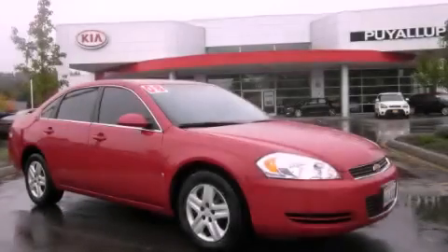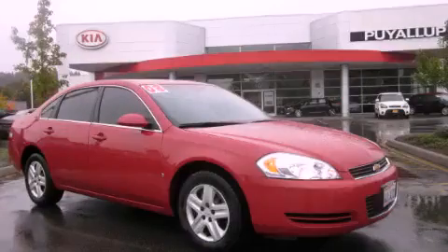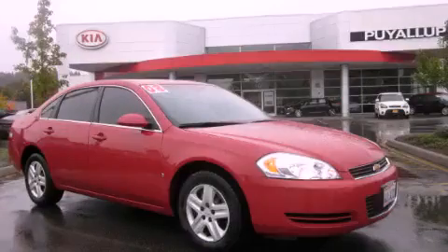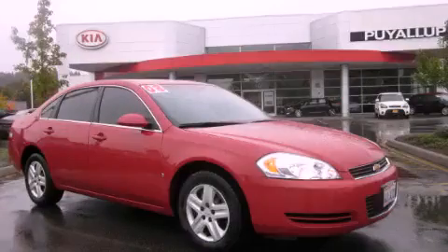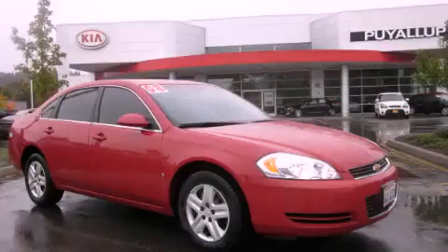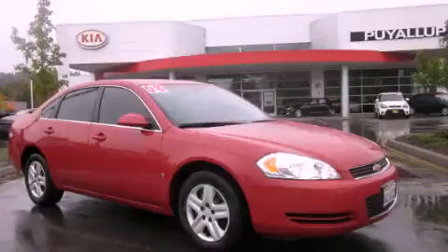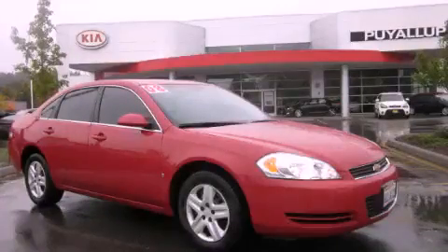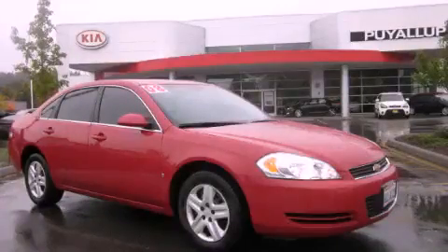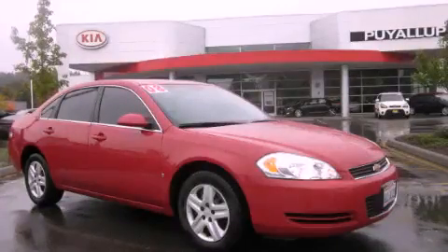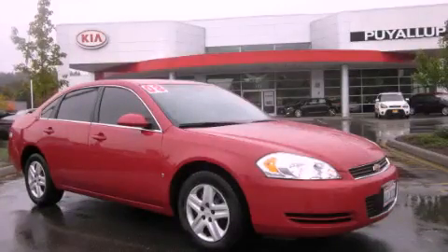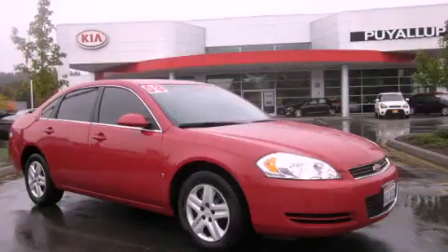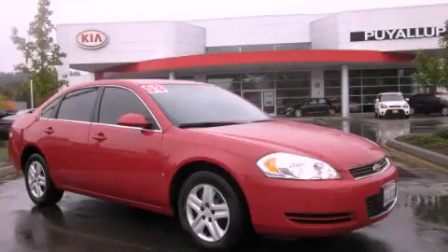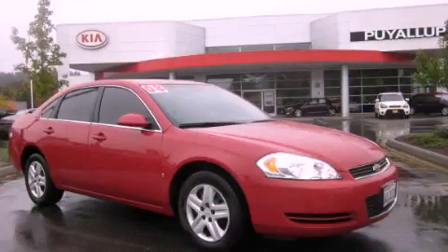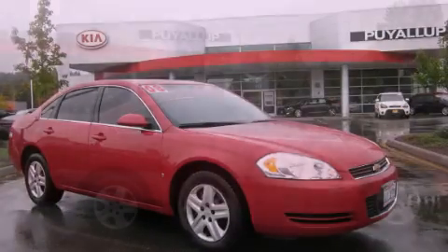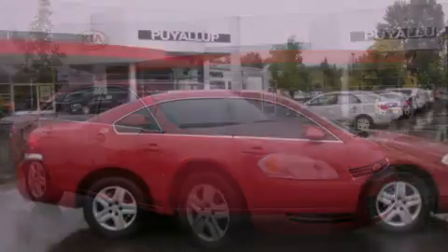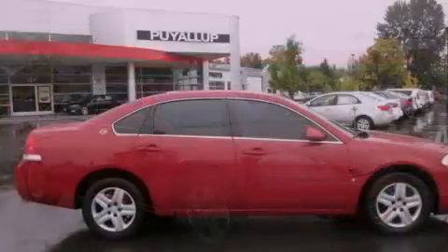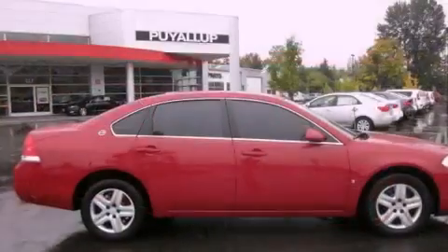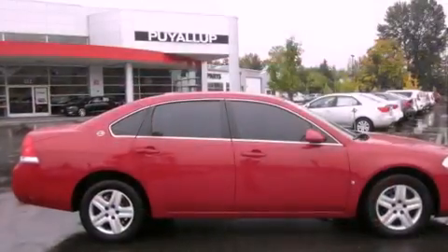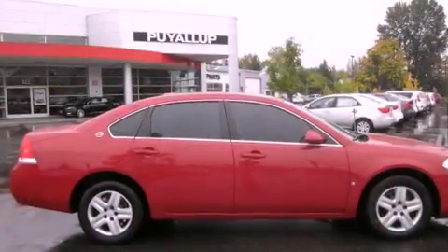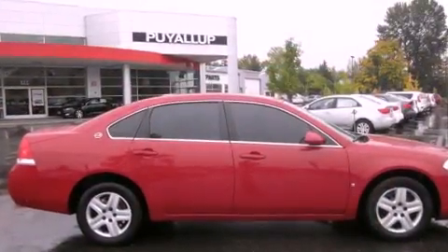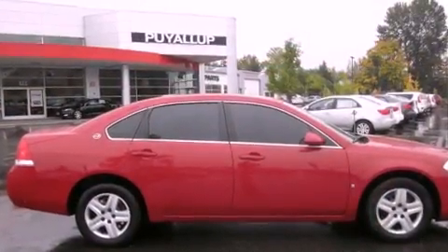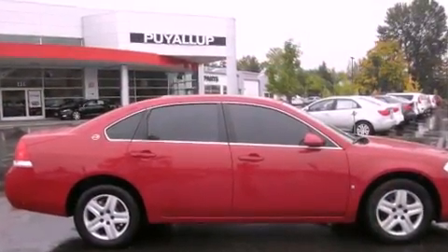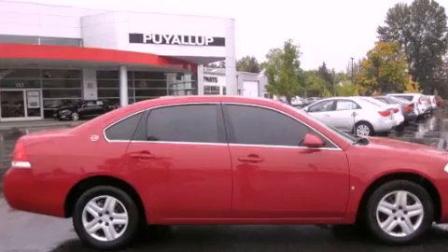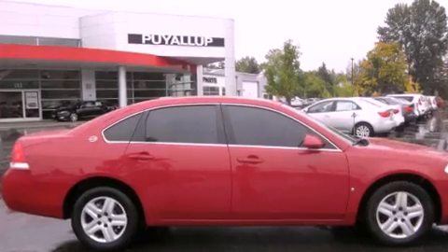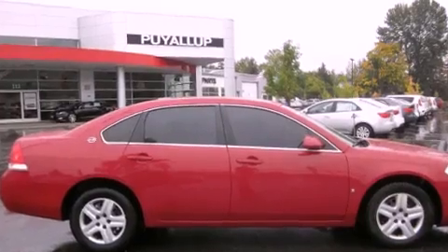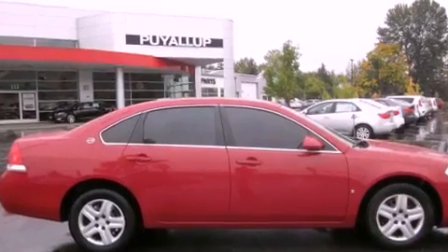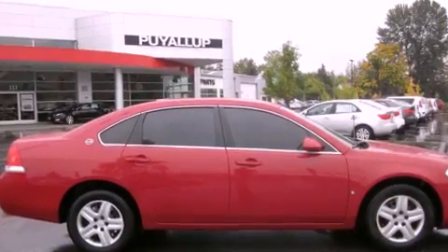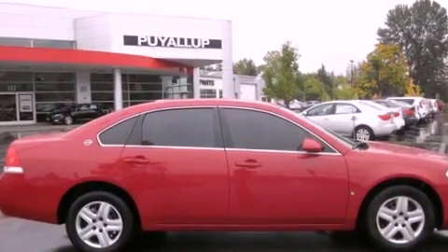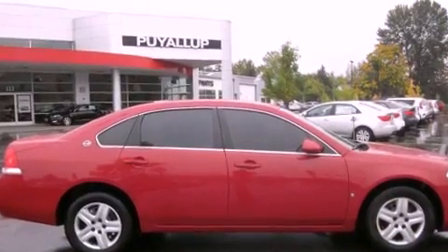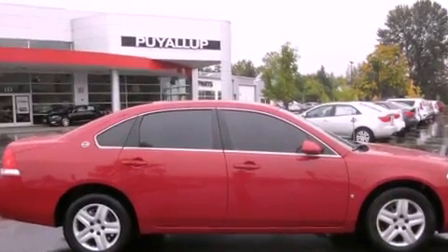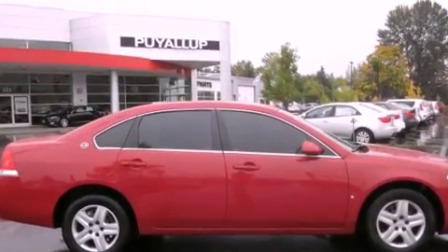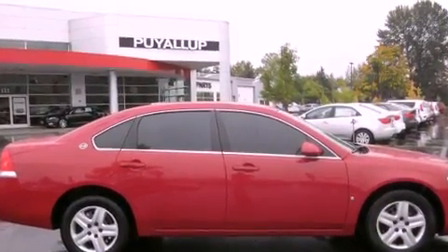This is a 2008 Chevrolet Impala. It has a 3.5-liter six-cylinder engine and an automatic transmission.